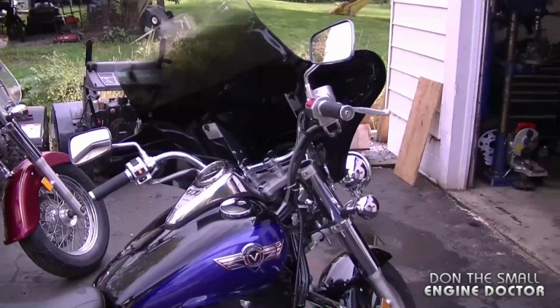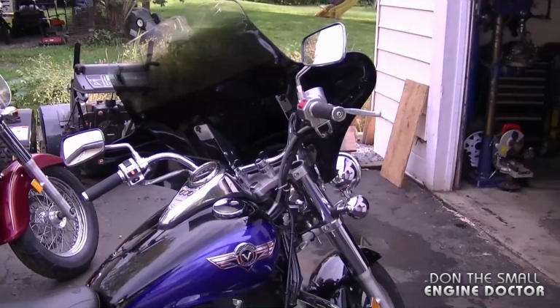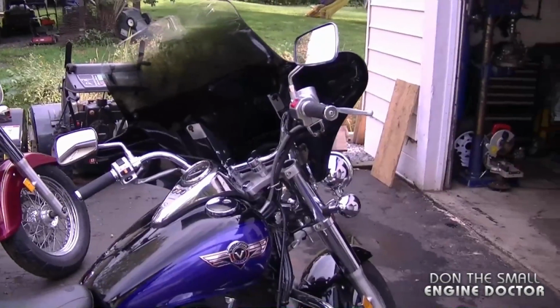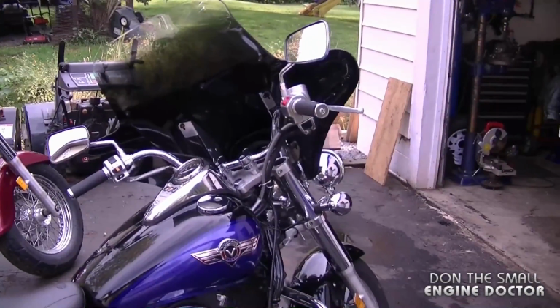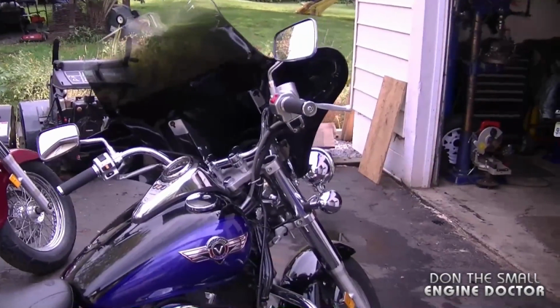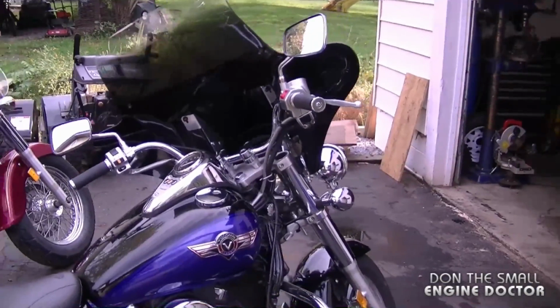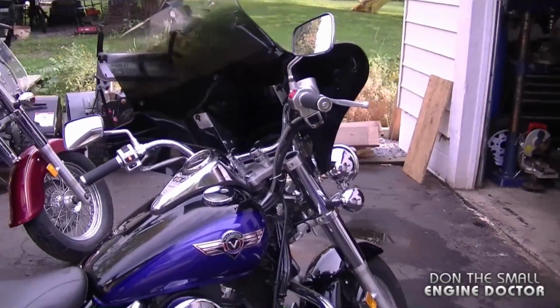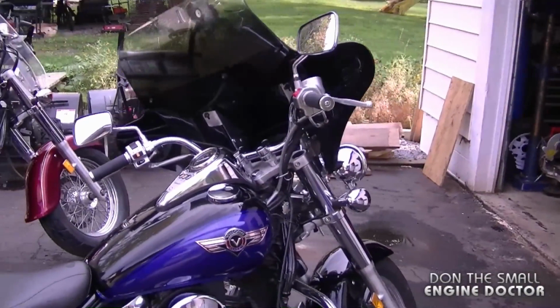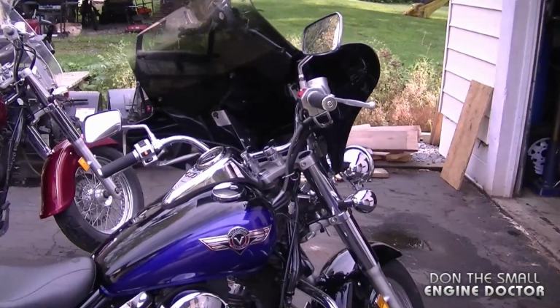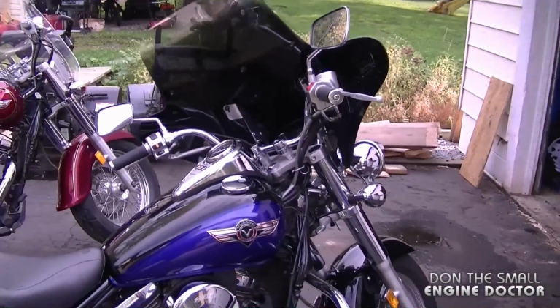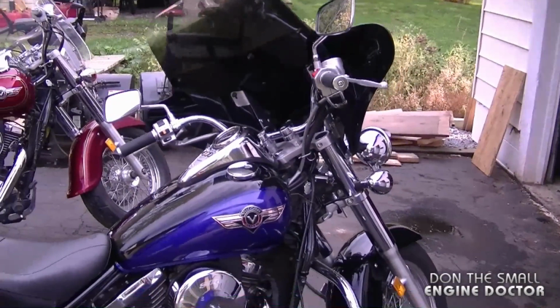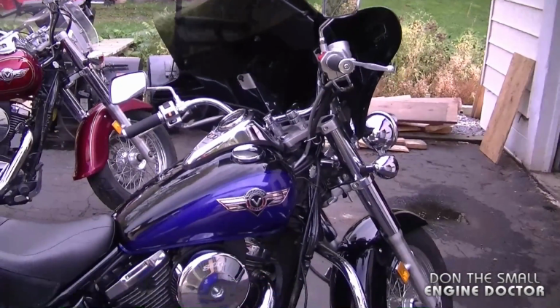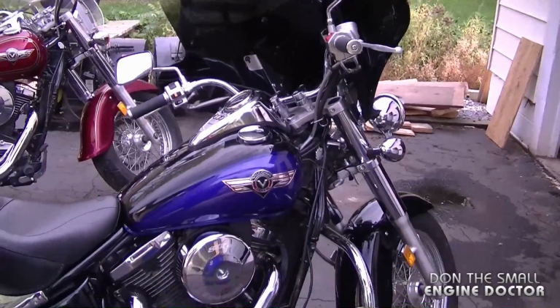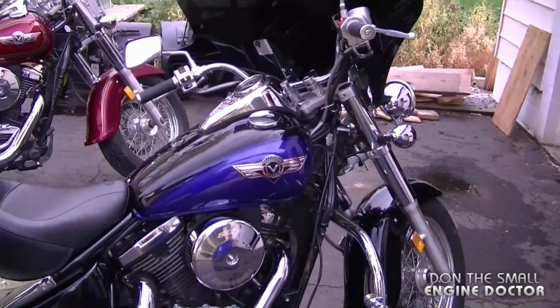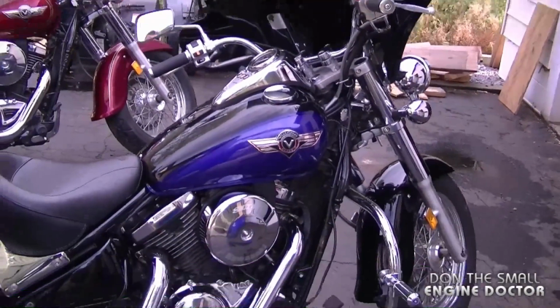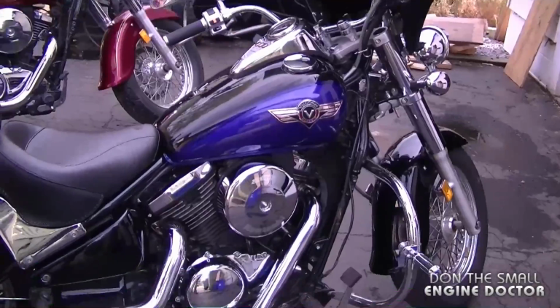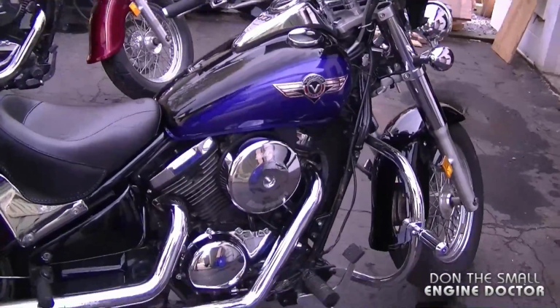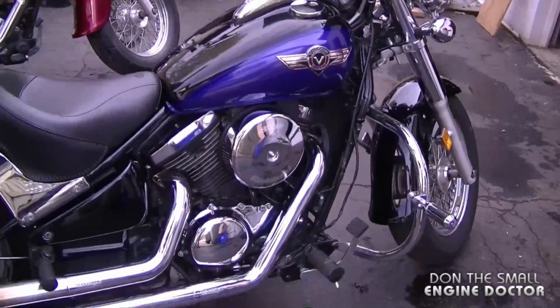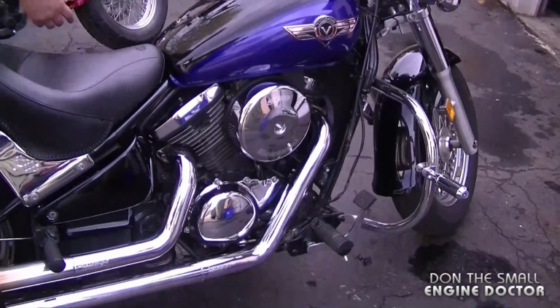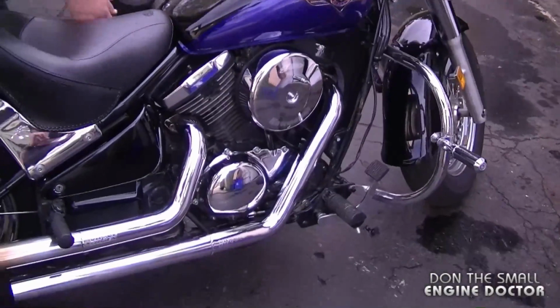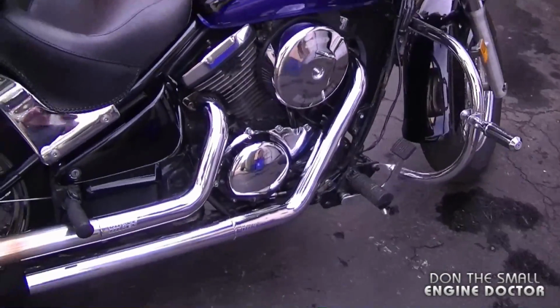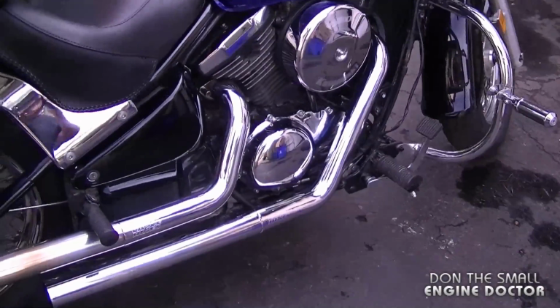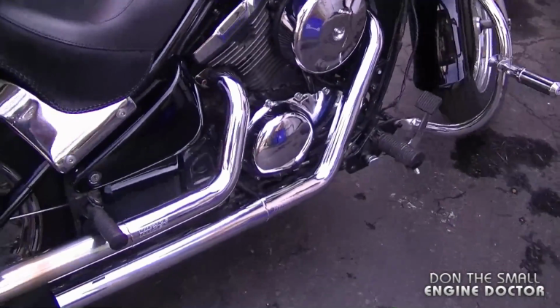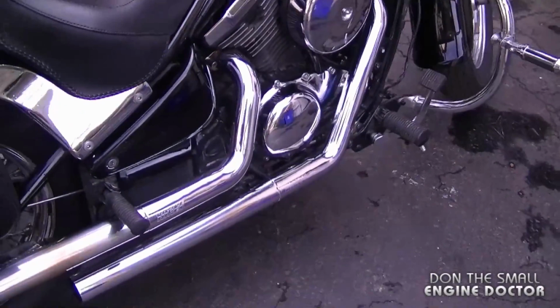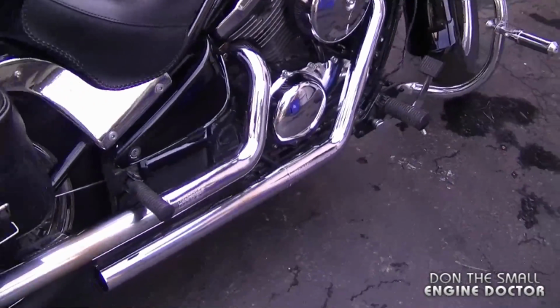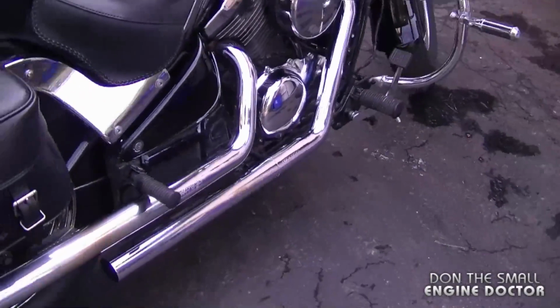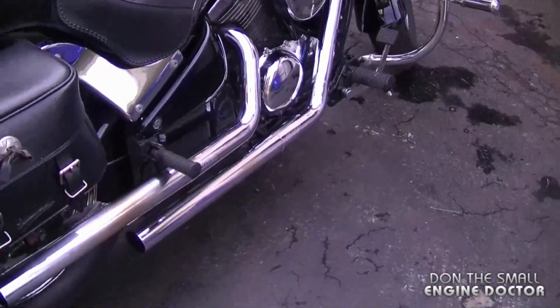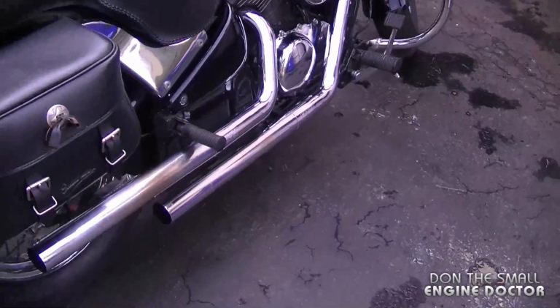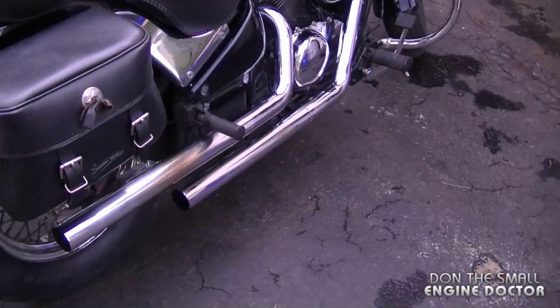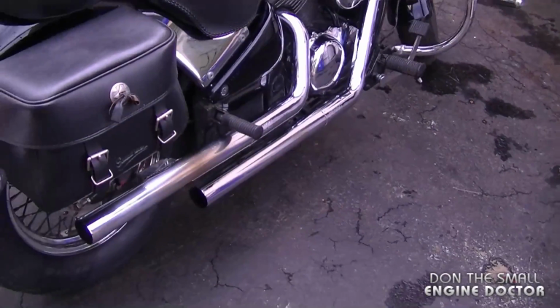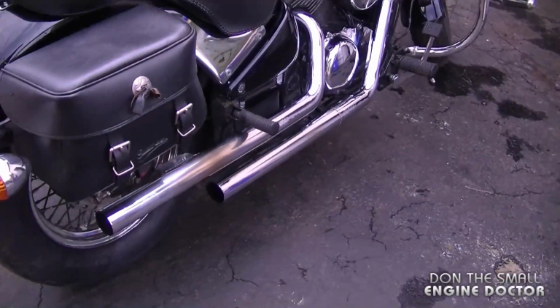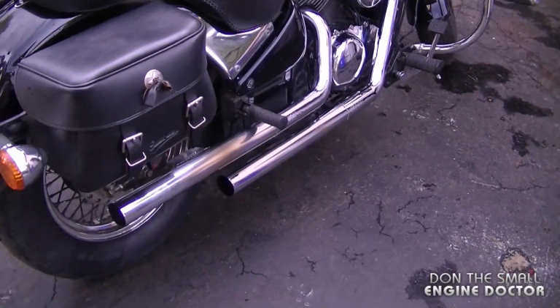Okay, so we're going to start that up right now and you're going to notice the difference from stock to Vance and Hines pipes.